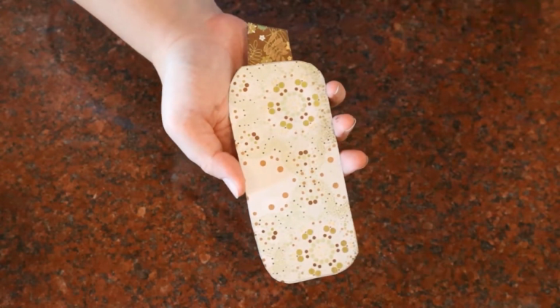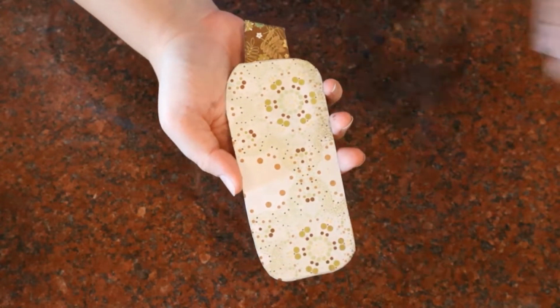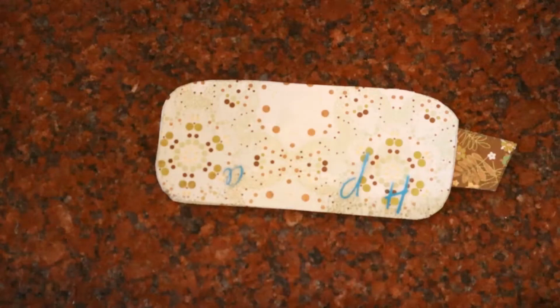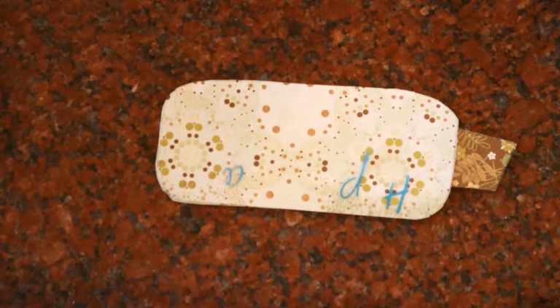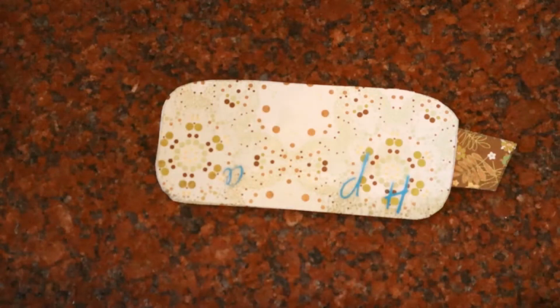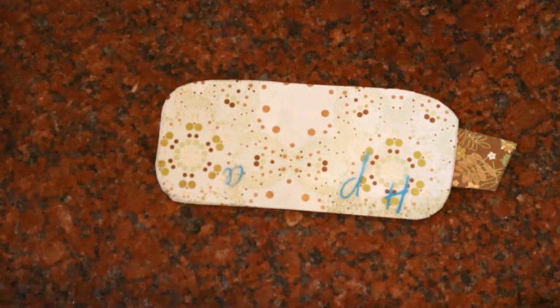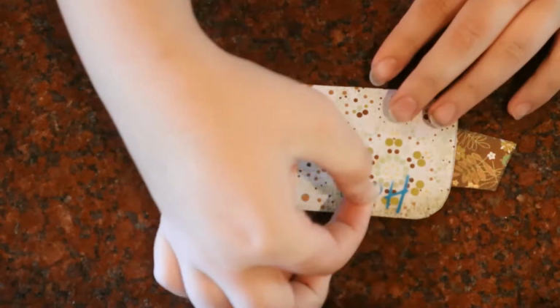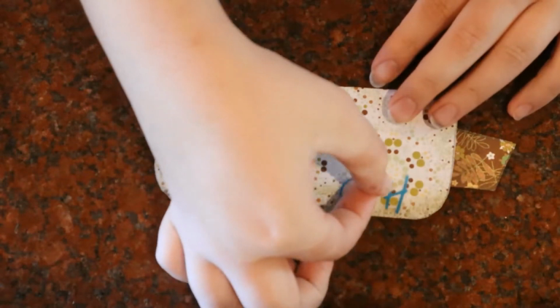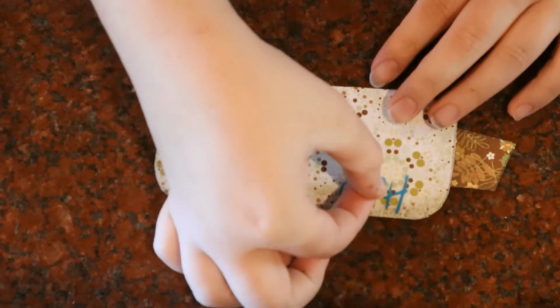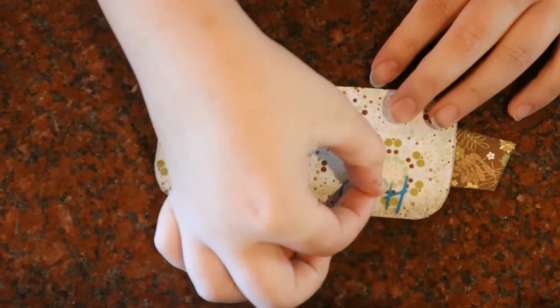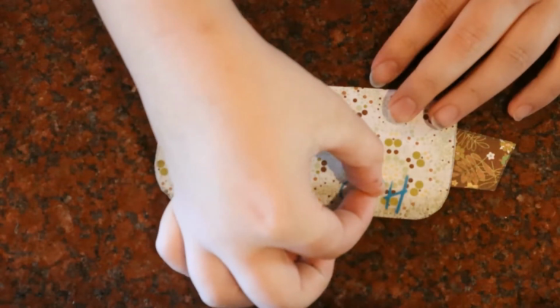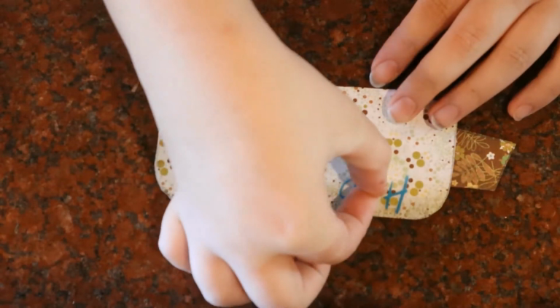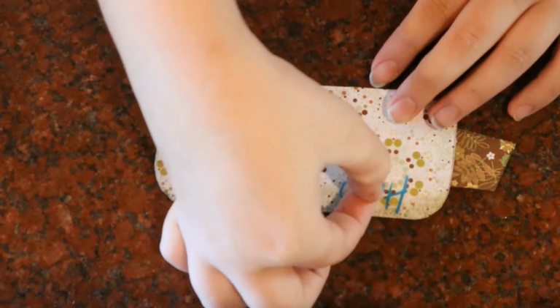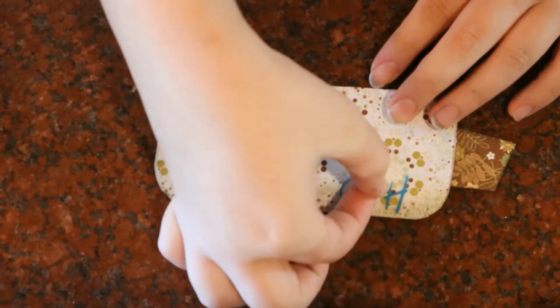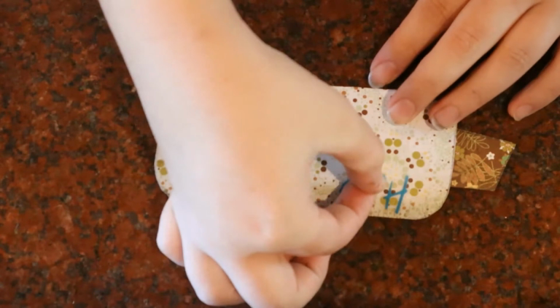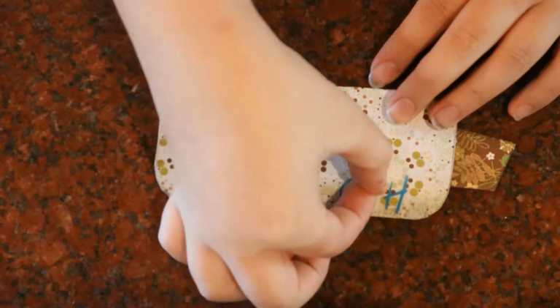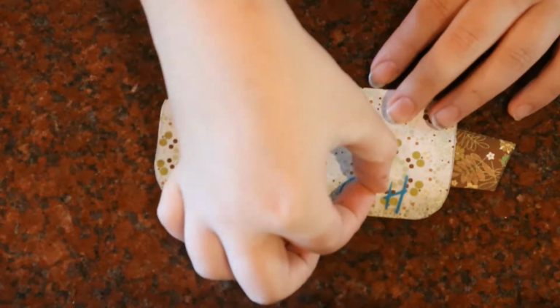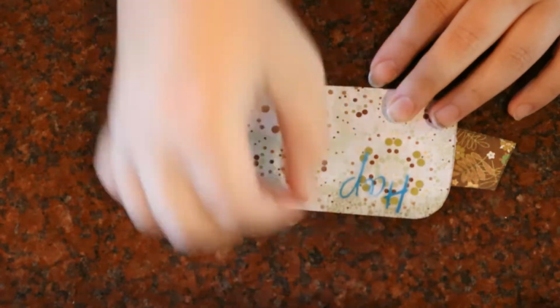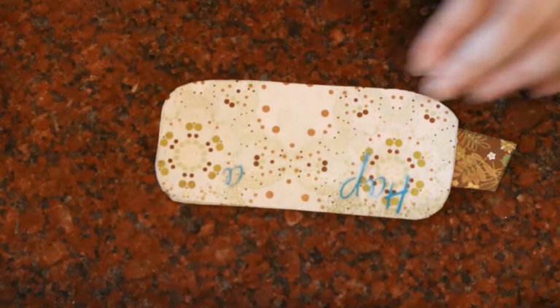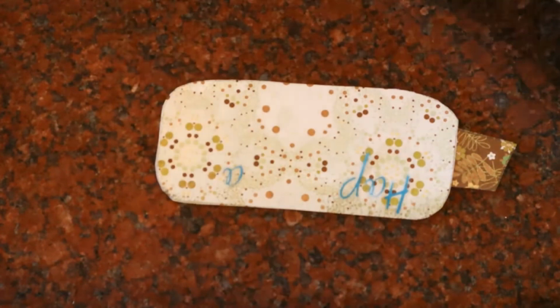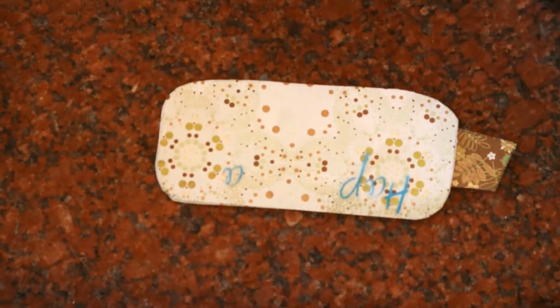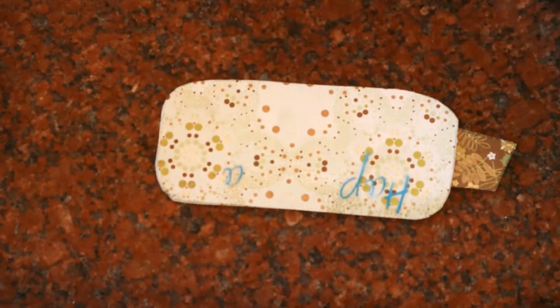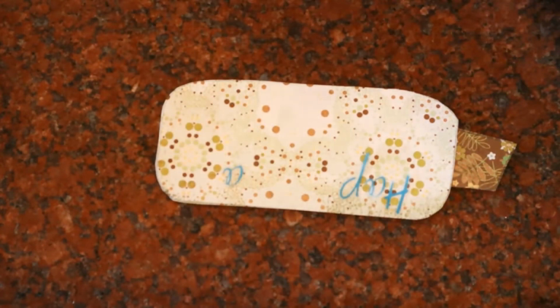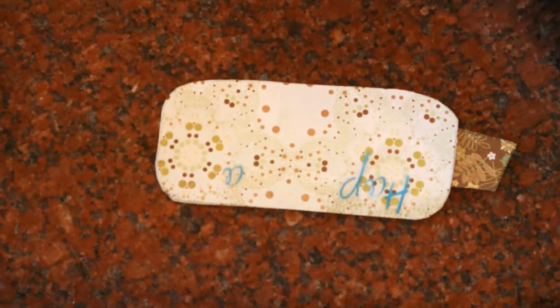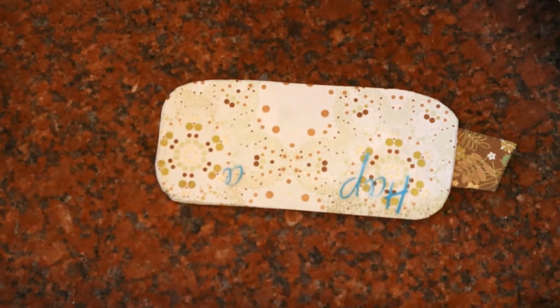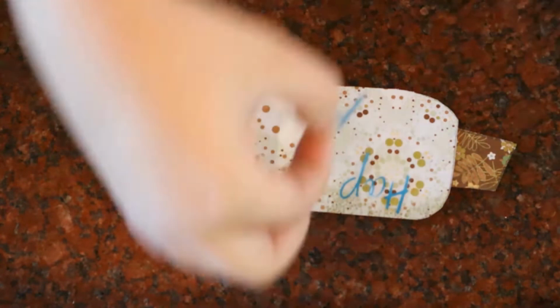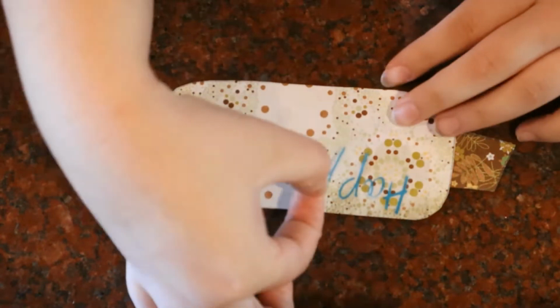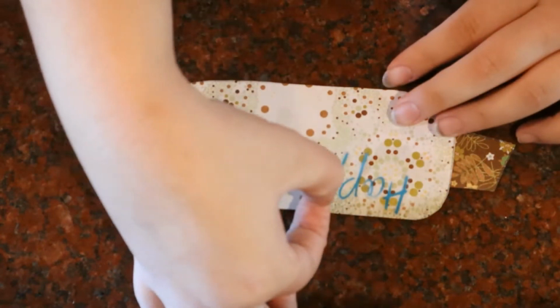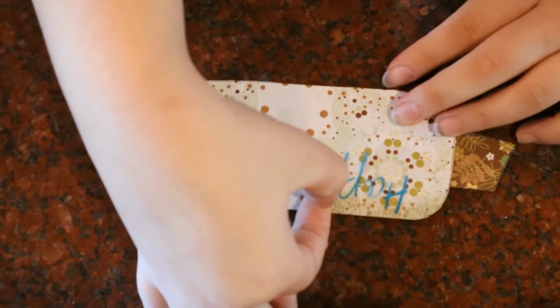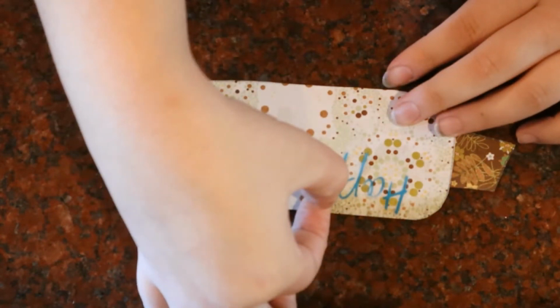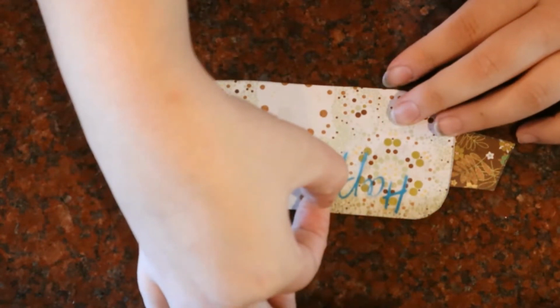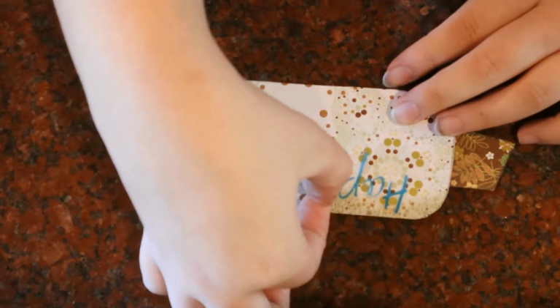Time for the embellishments! I decided to use stickers and write 'happy fall y'all!'